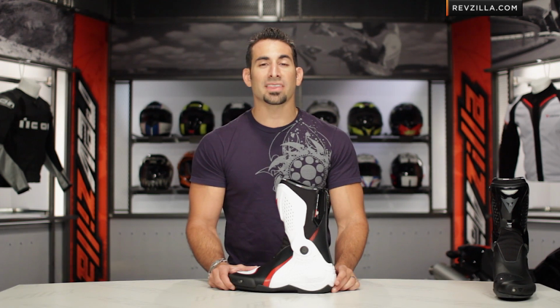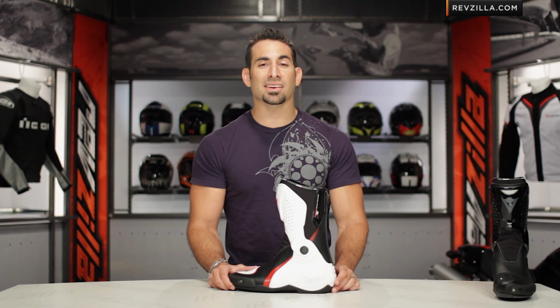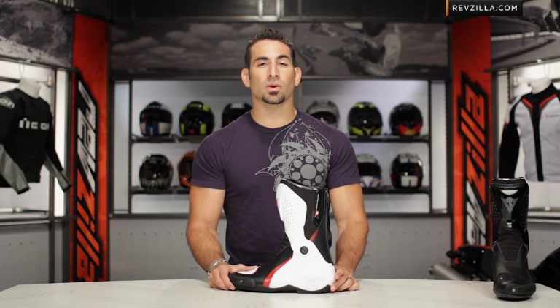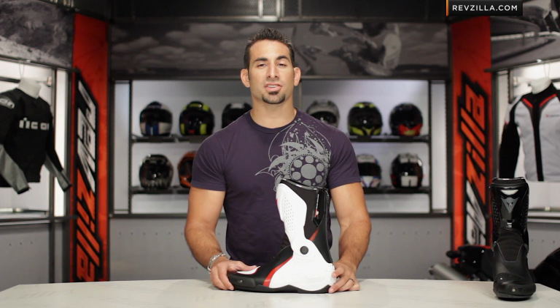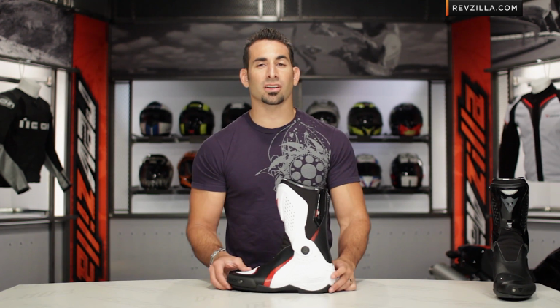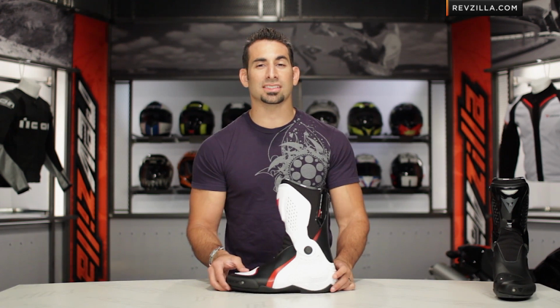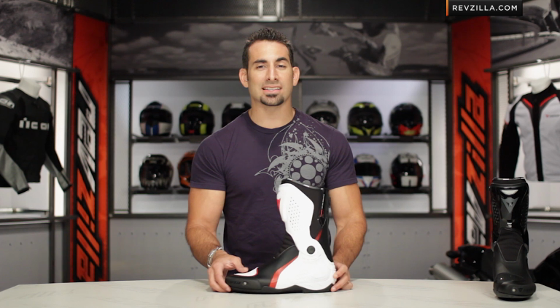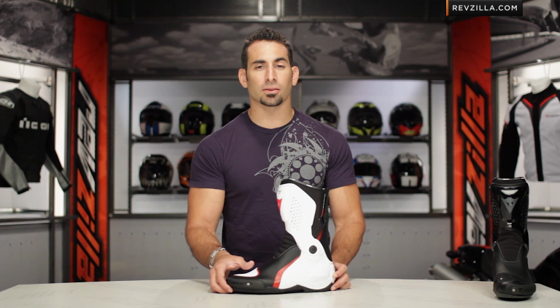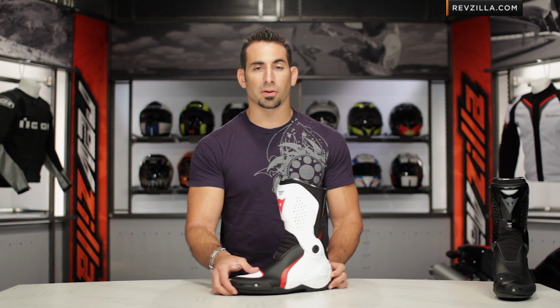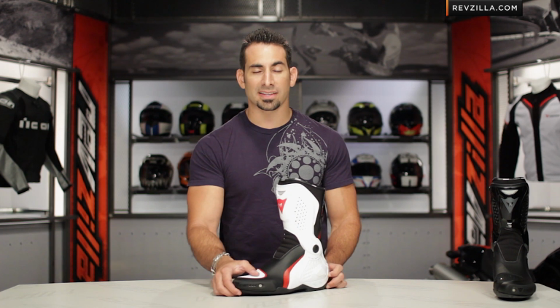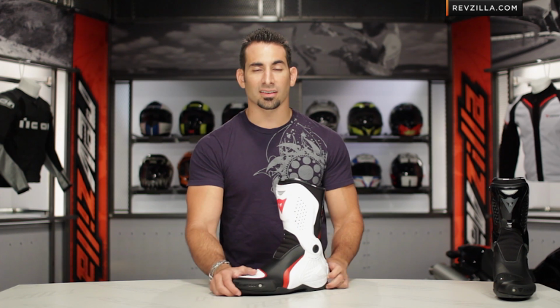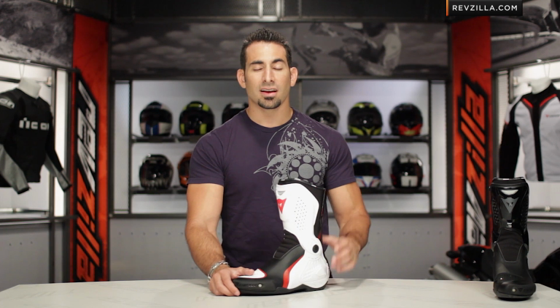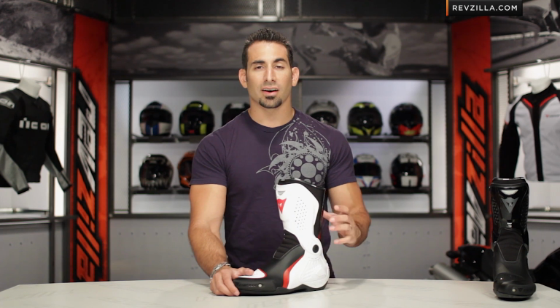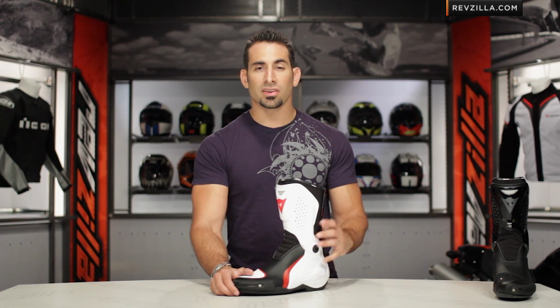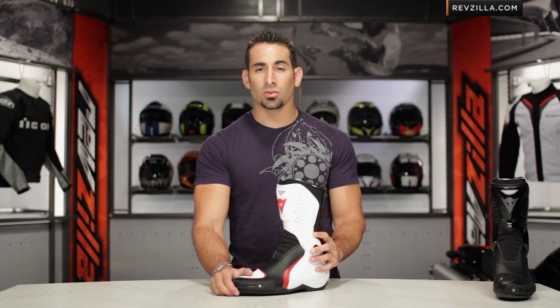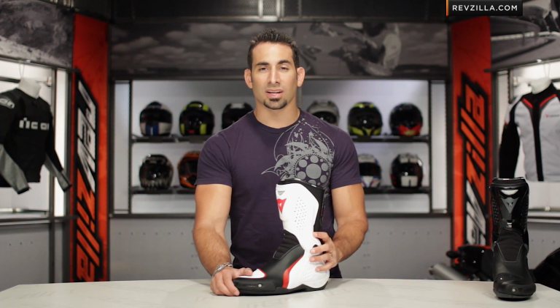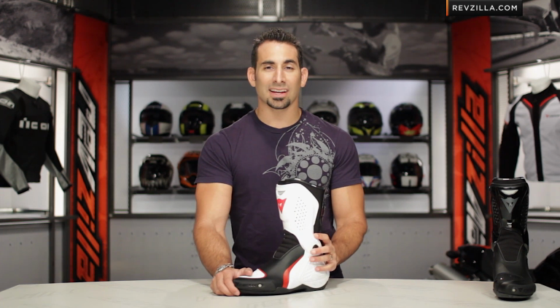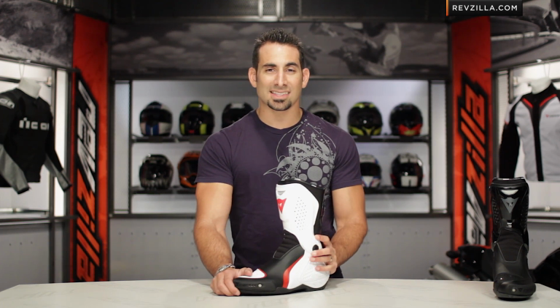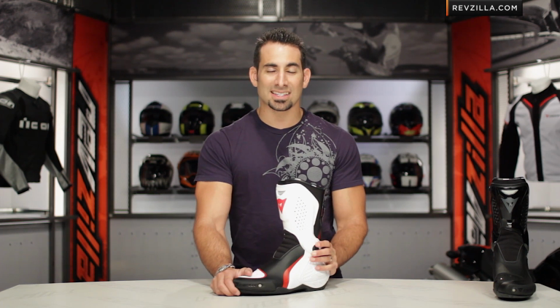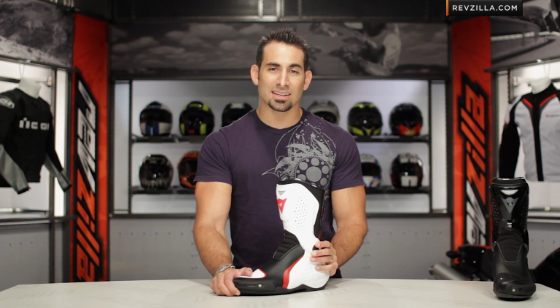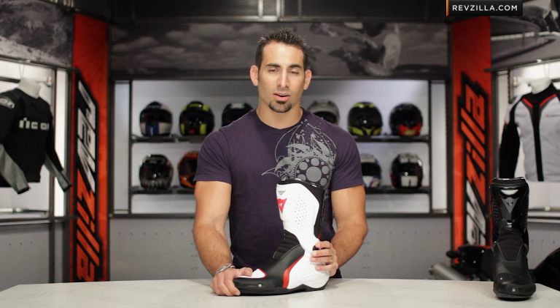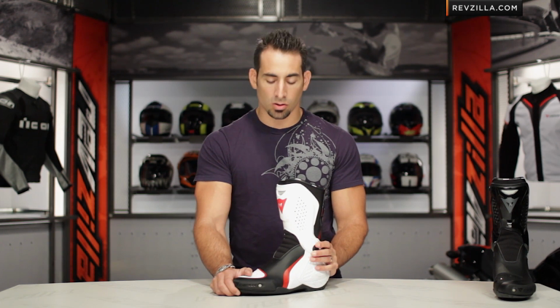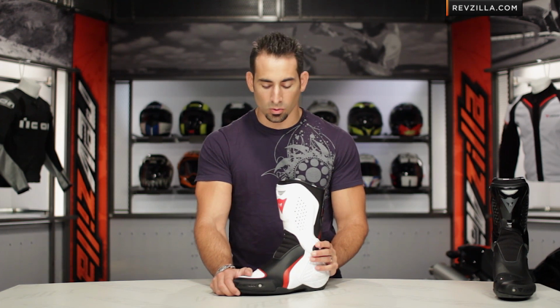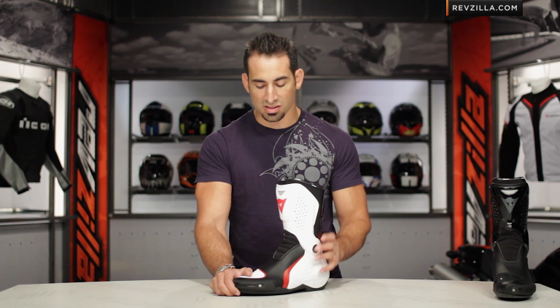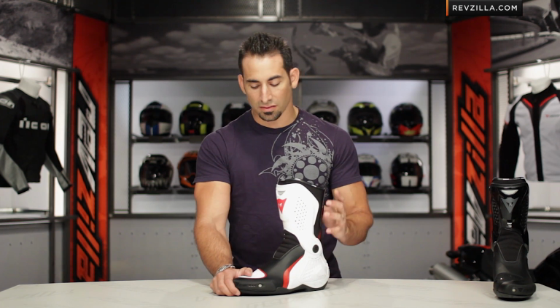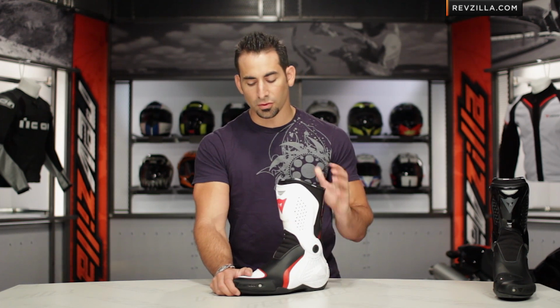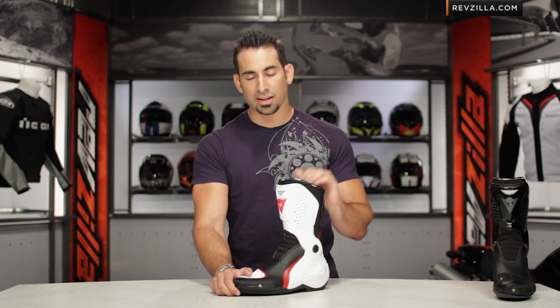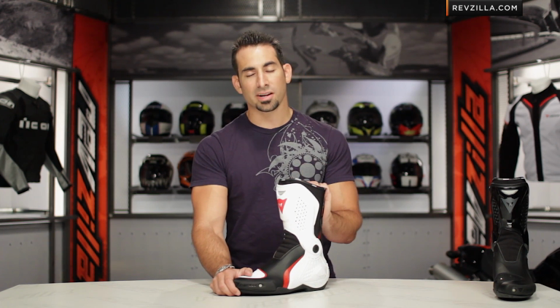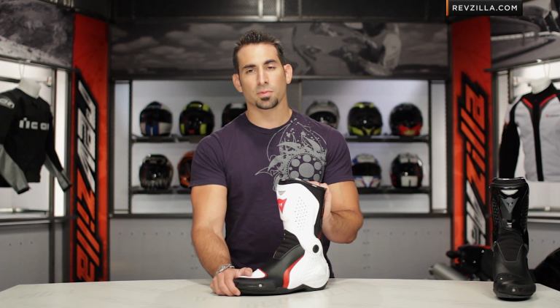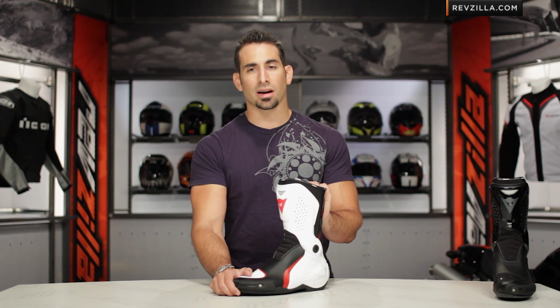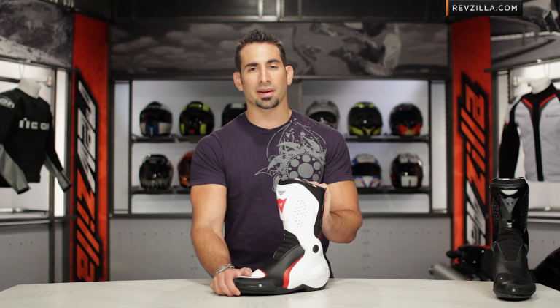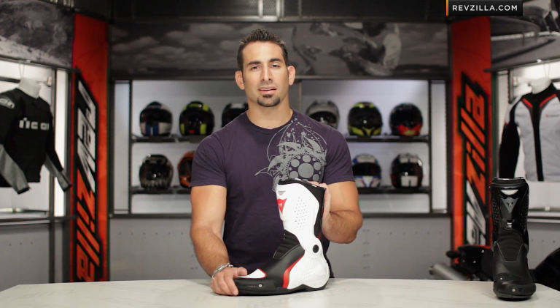Thanks for watching our detailed breakdown of the new Dainese TR Course full-height race boot. I'm Anthony — we'll see you next time.